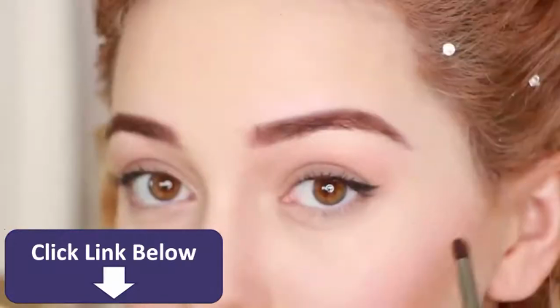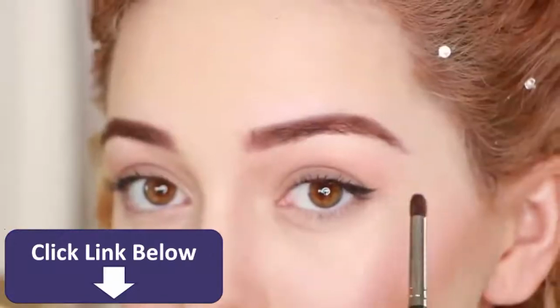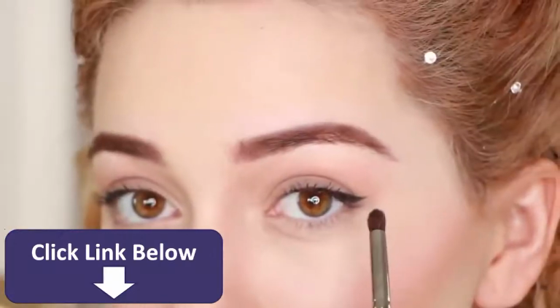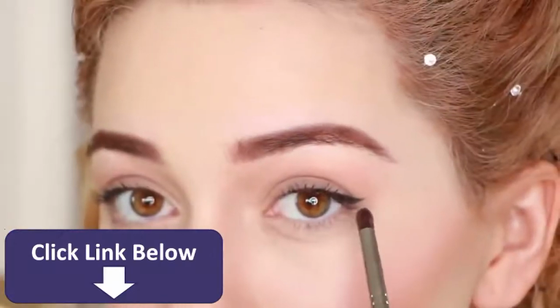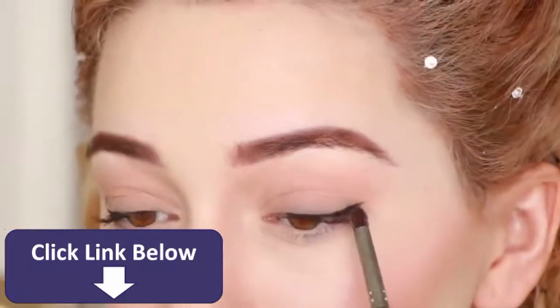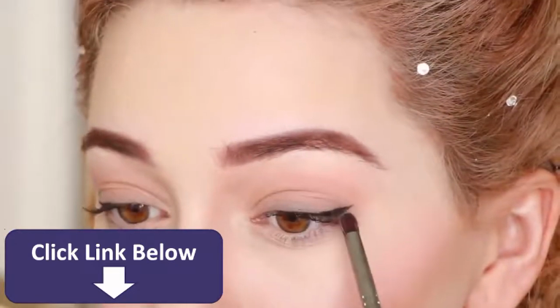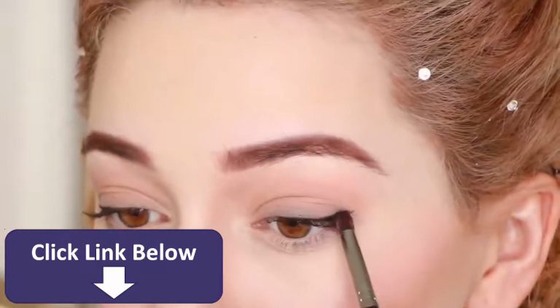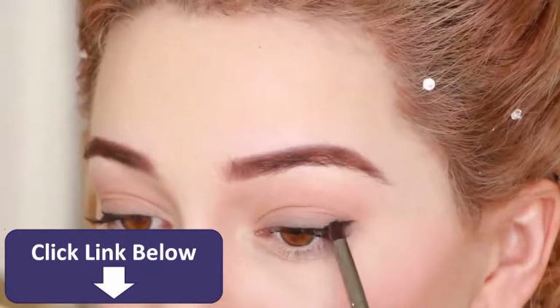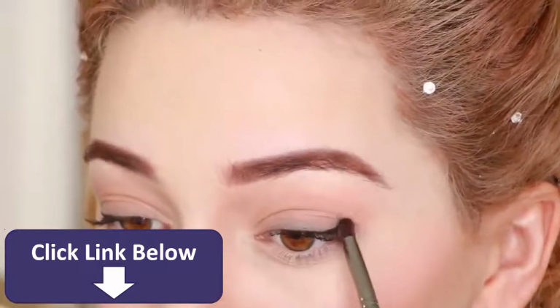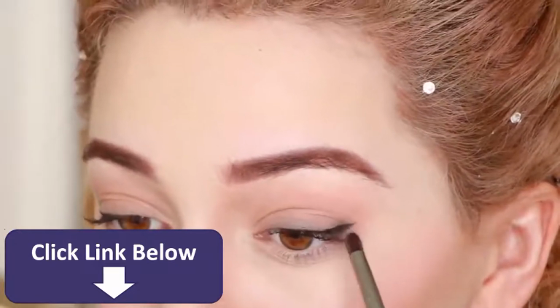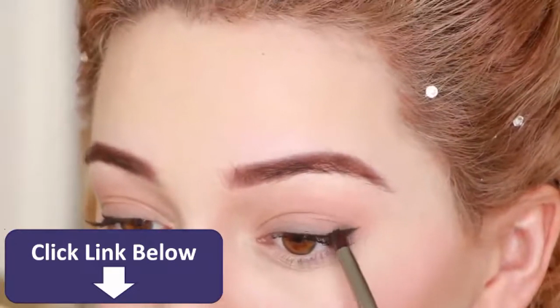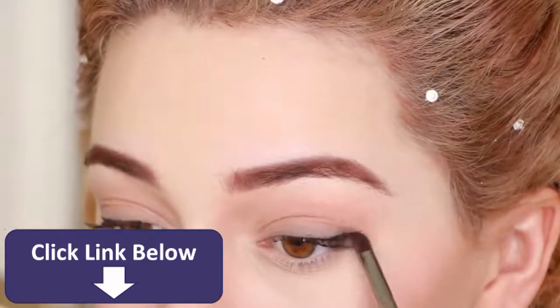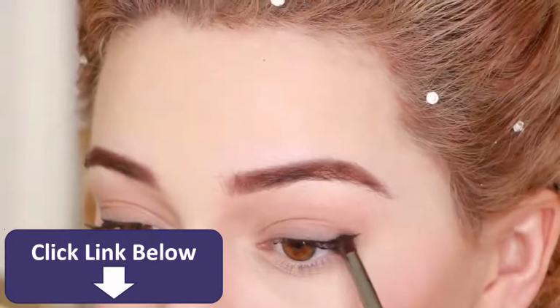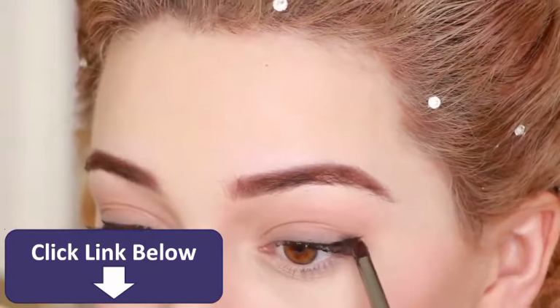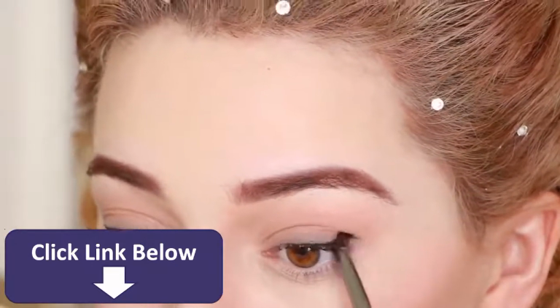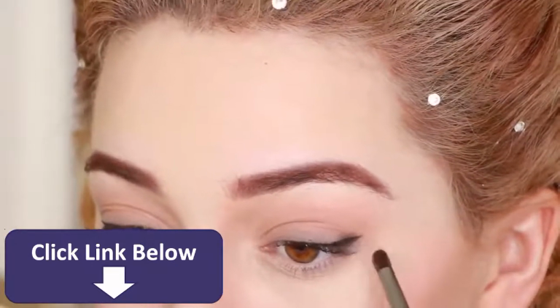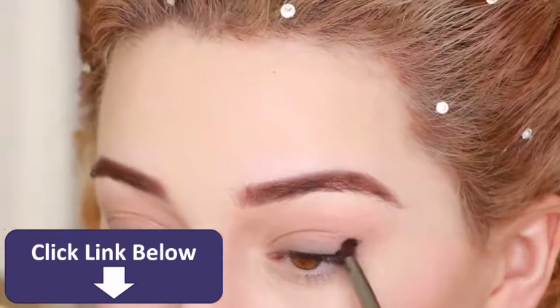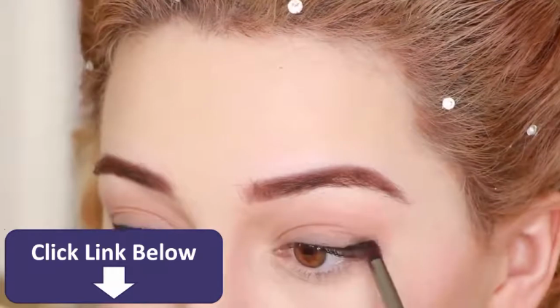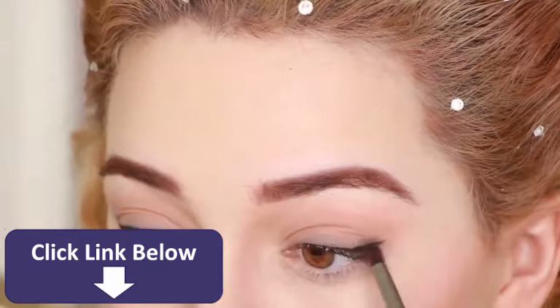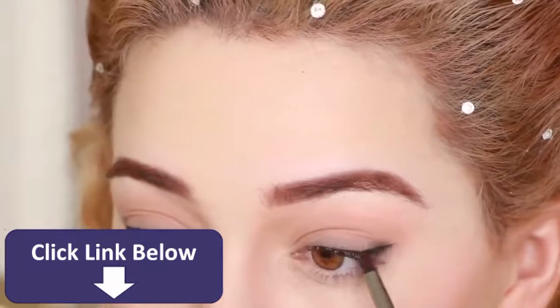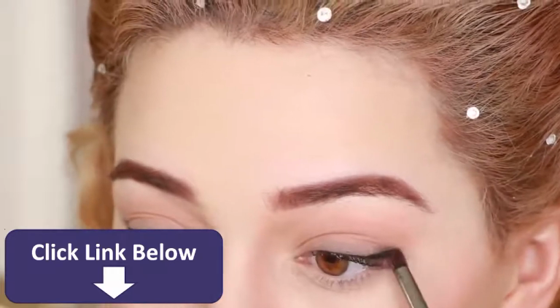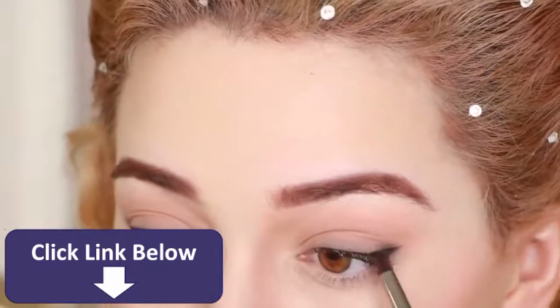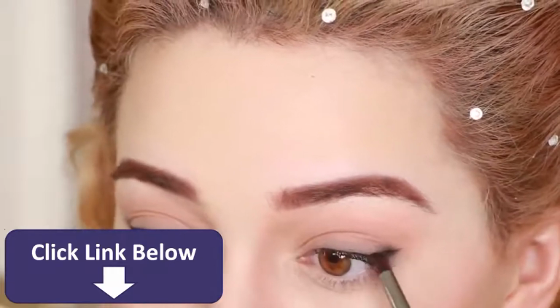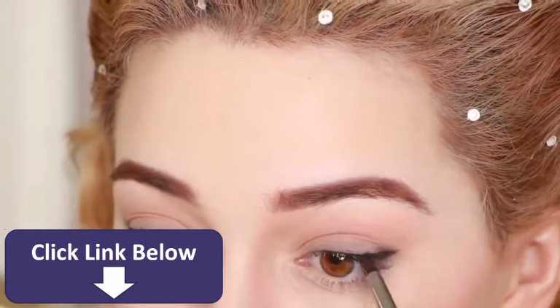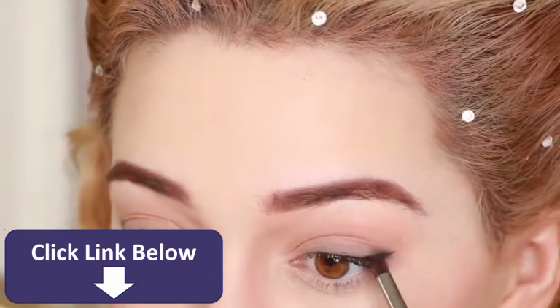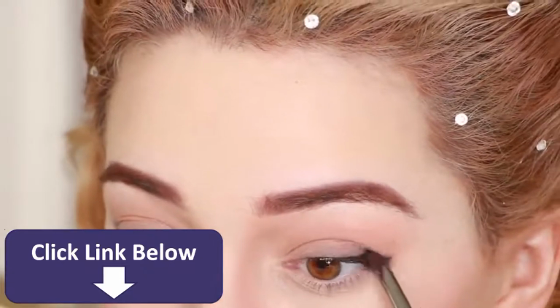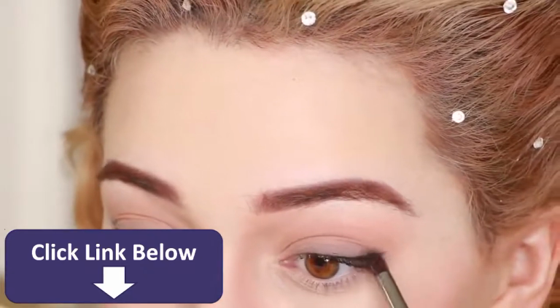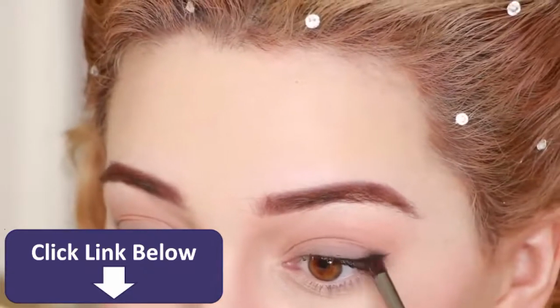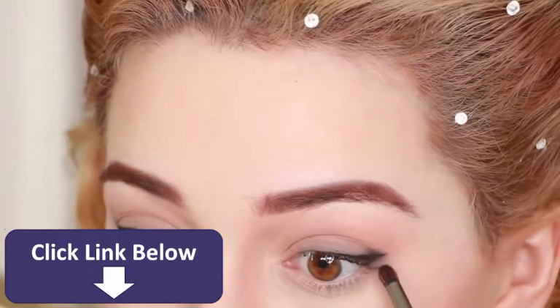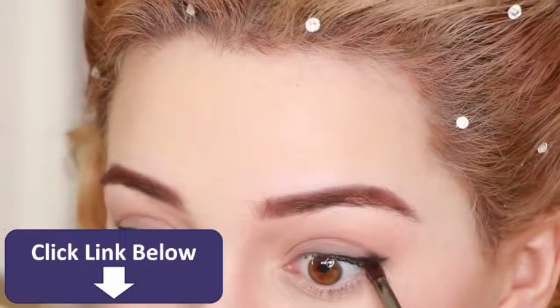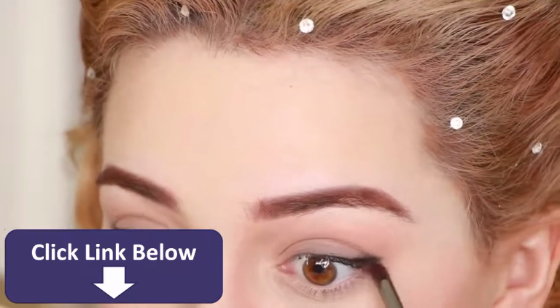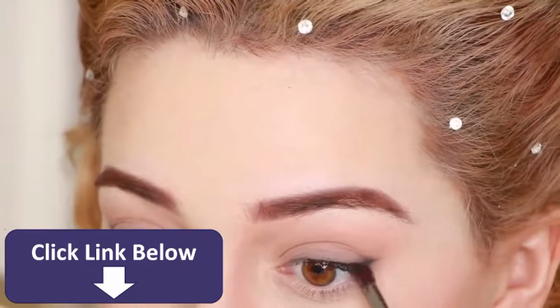Finally, you want to smudge the outer corner of your eye upwards to give the appearance that your eyes swoop up like Lily's, without the use of heavy eyeliner.